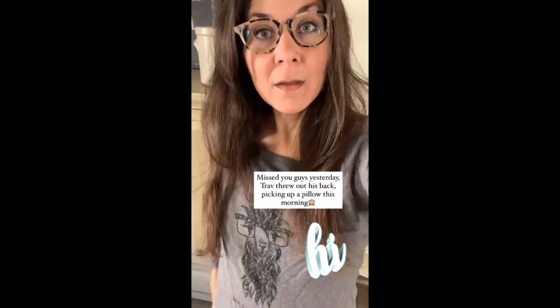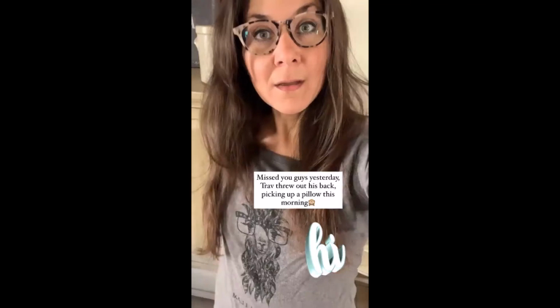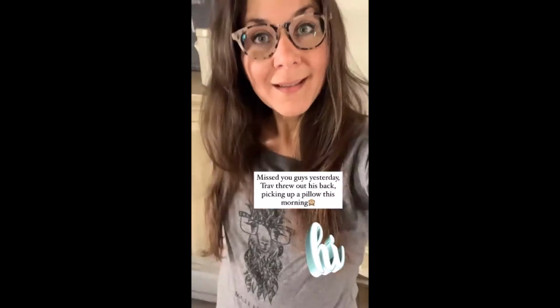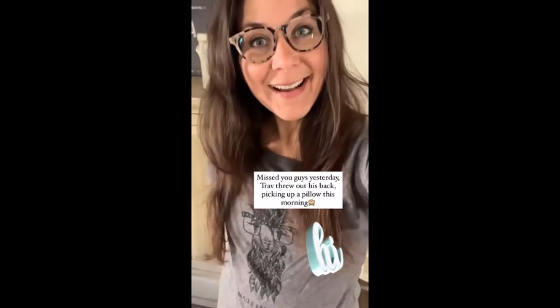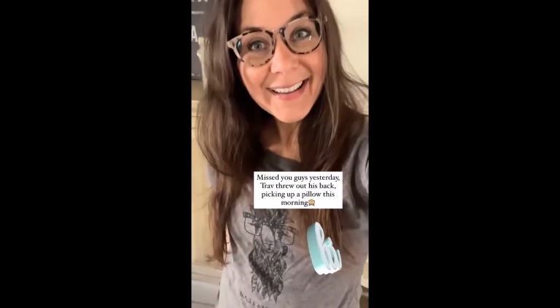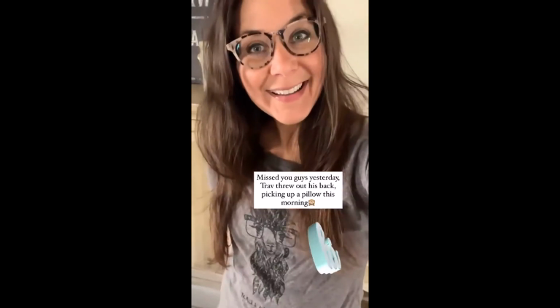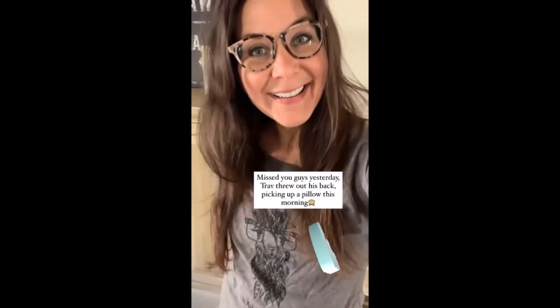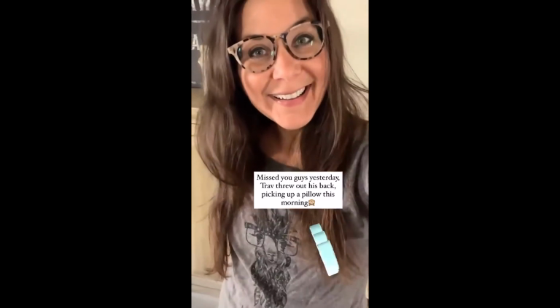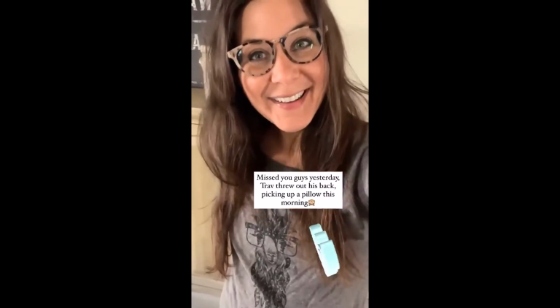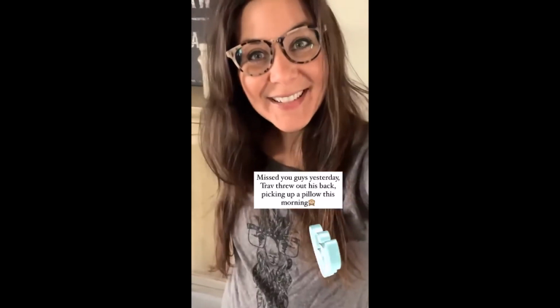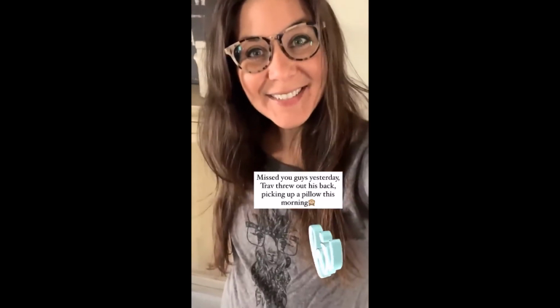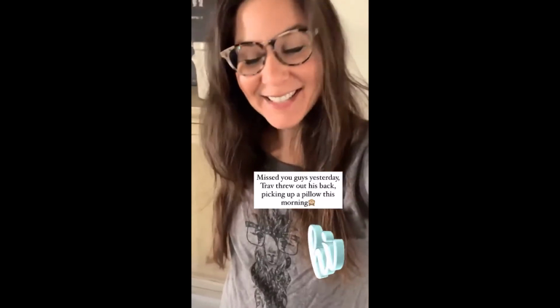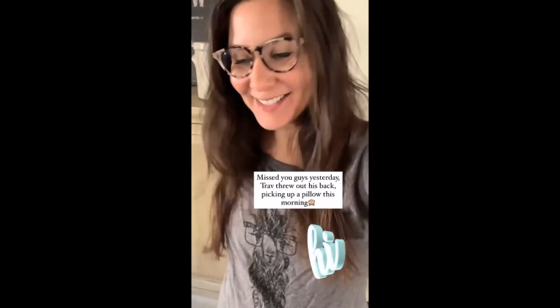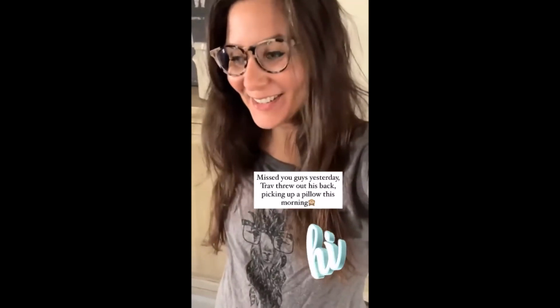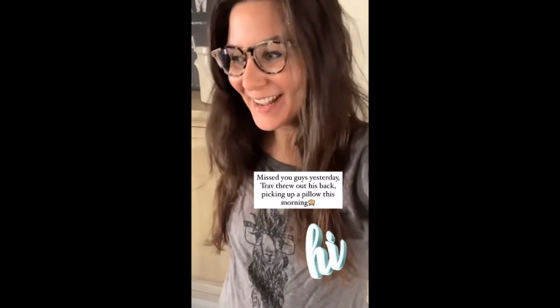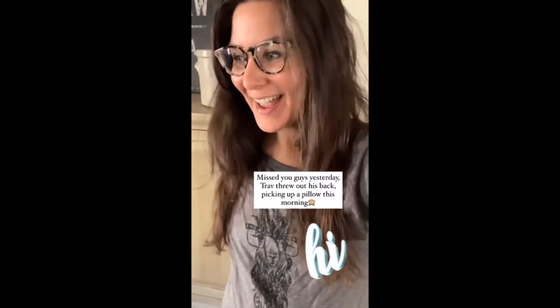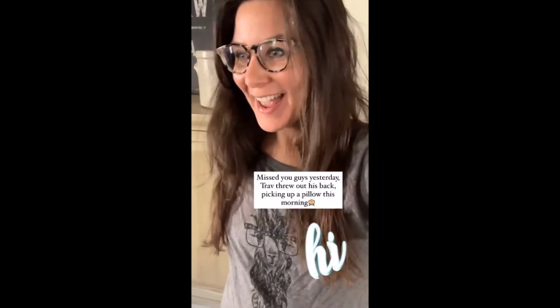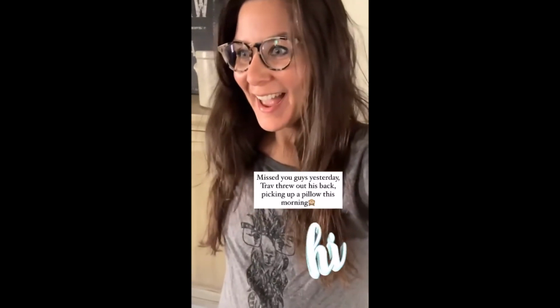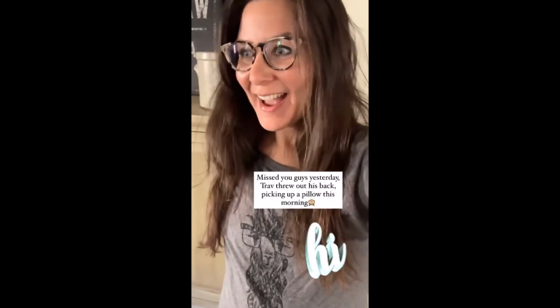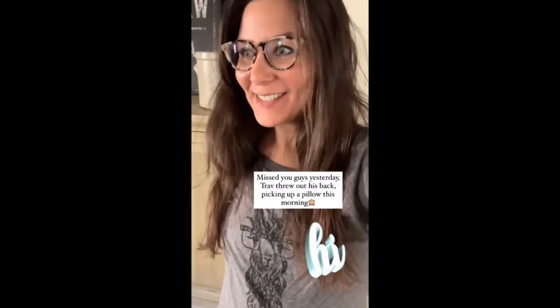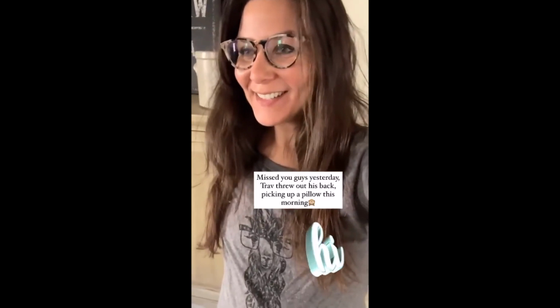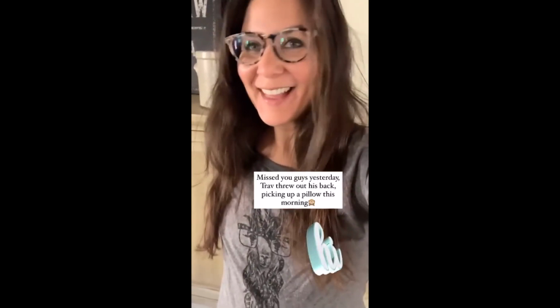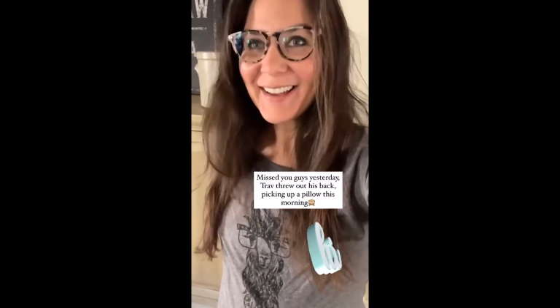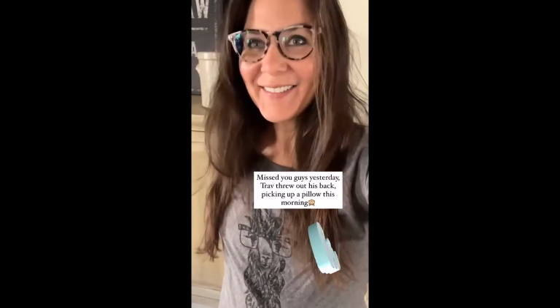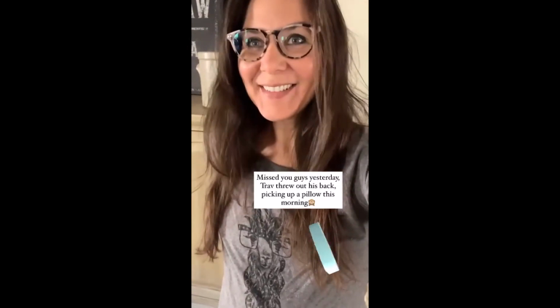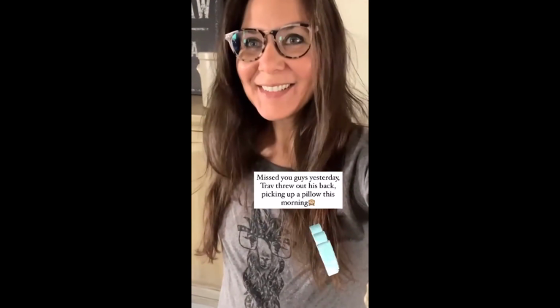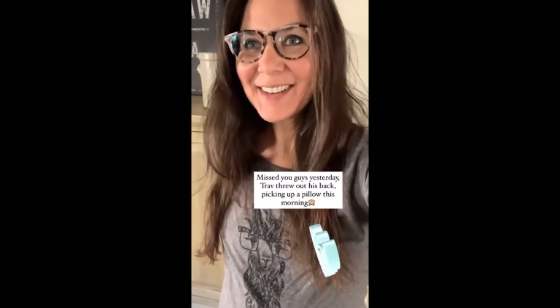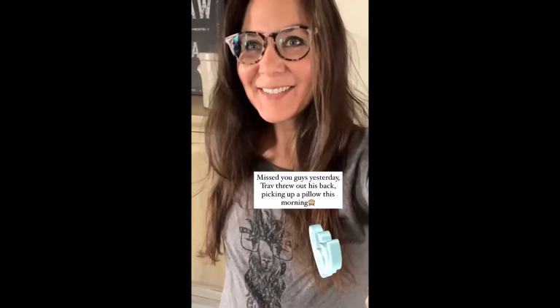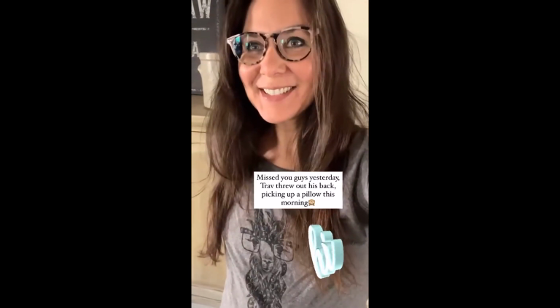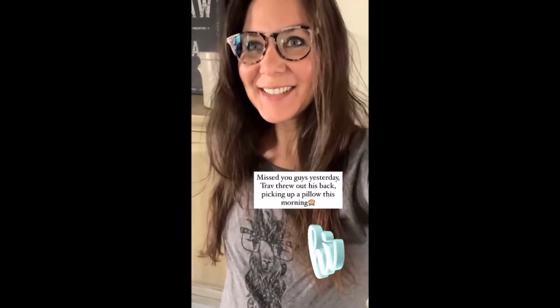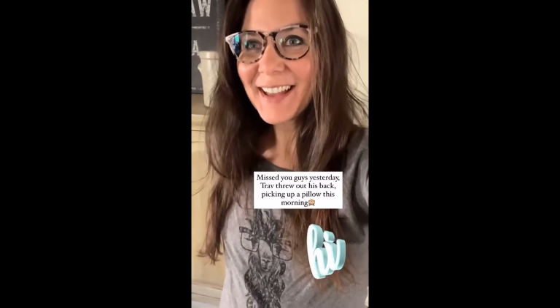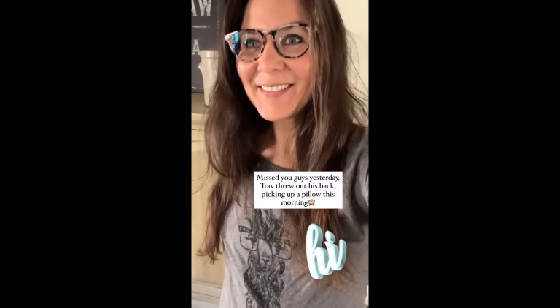Hi! I missed you guys yesterday. I'm still alive. Trav's still alive.